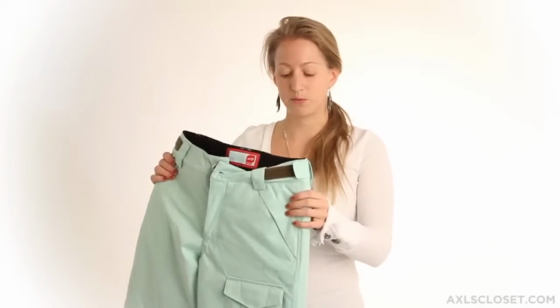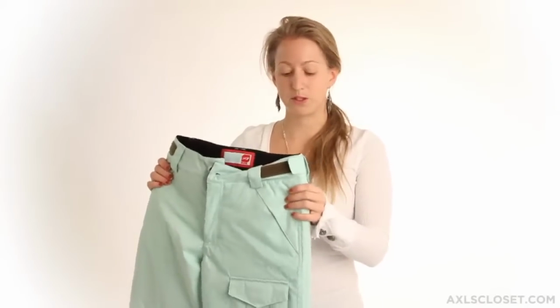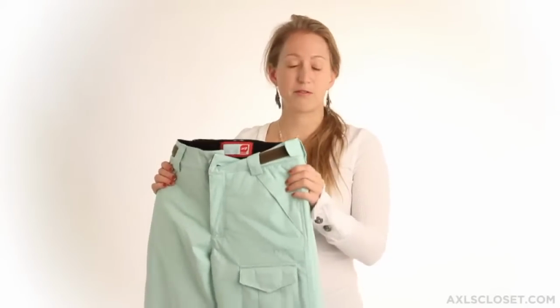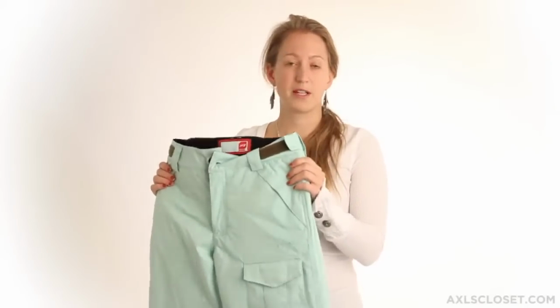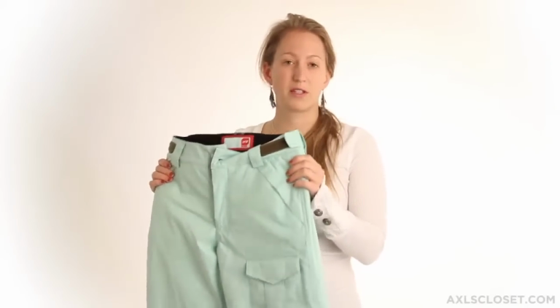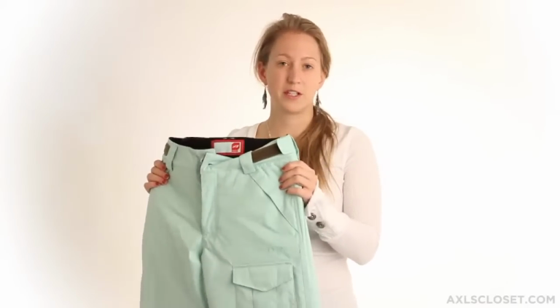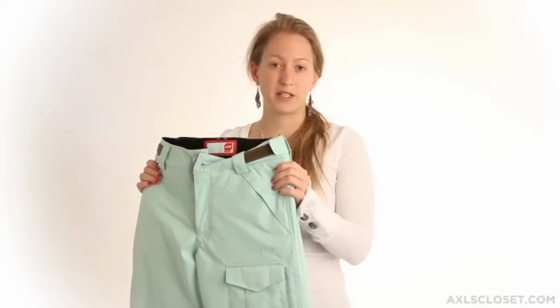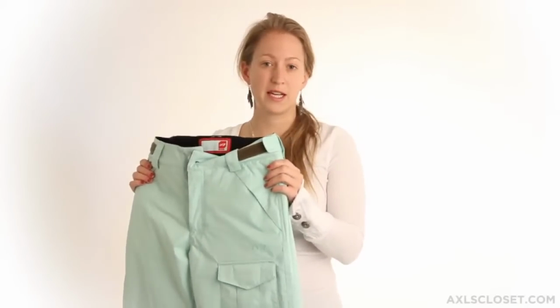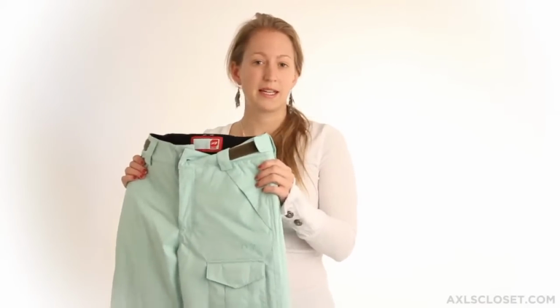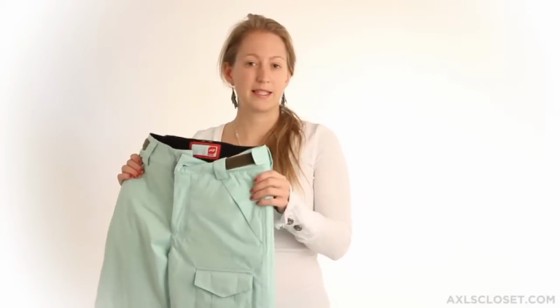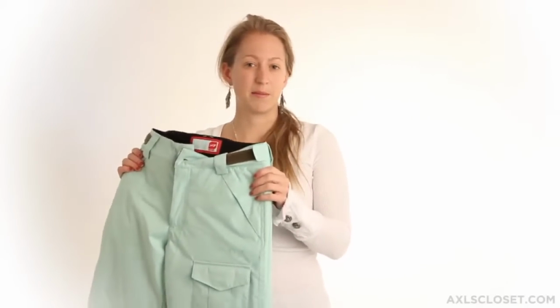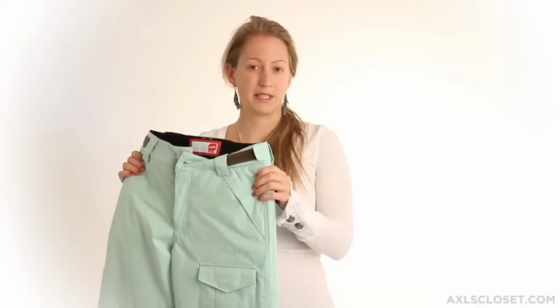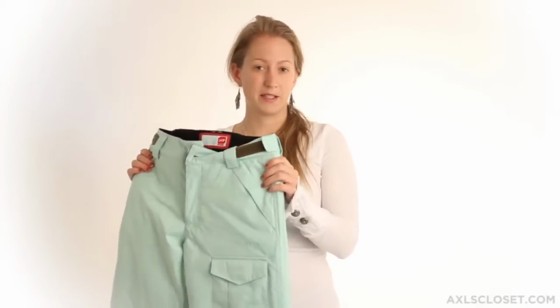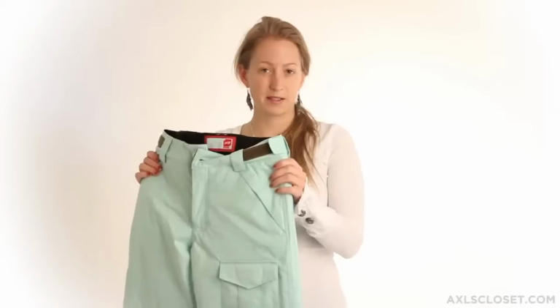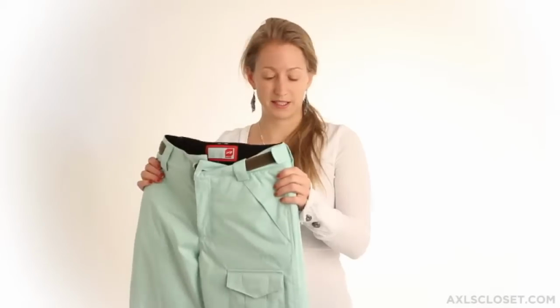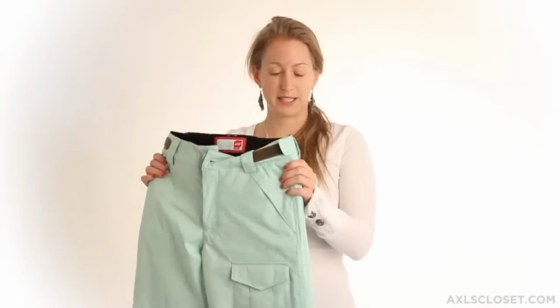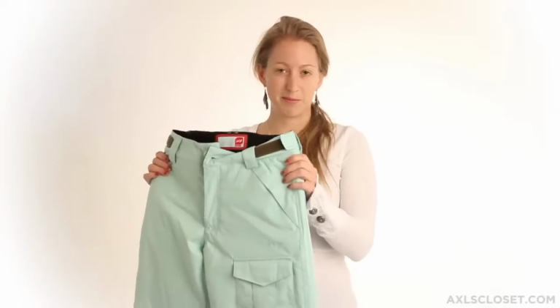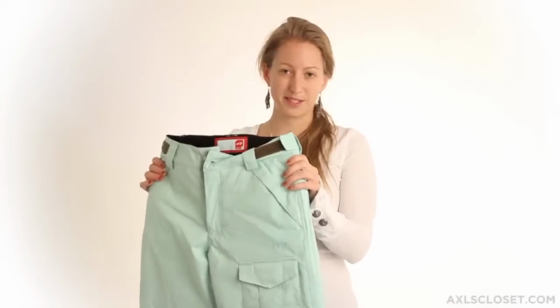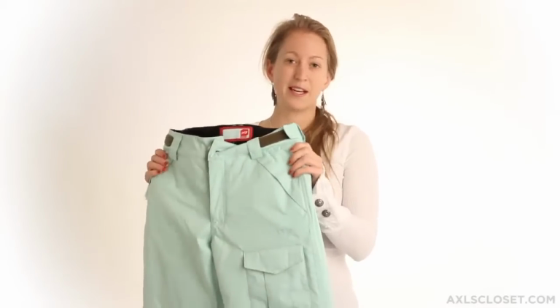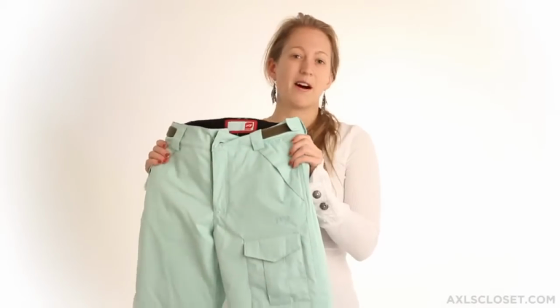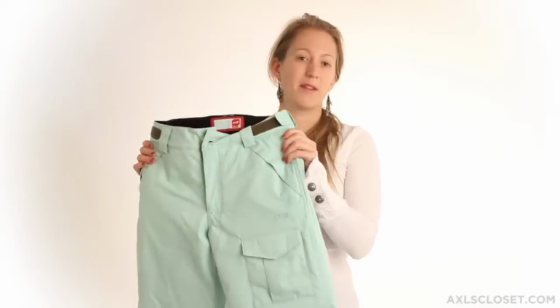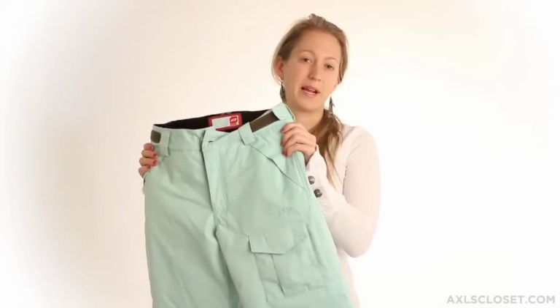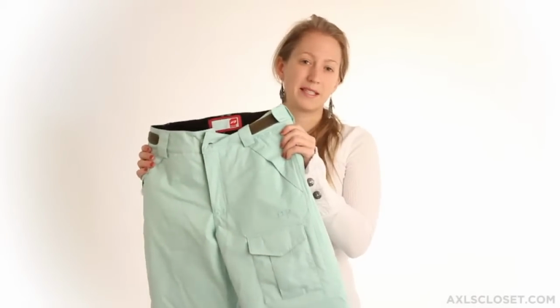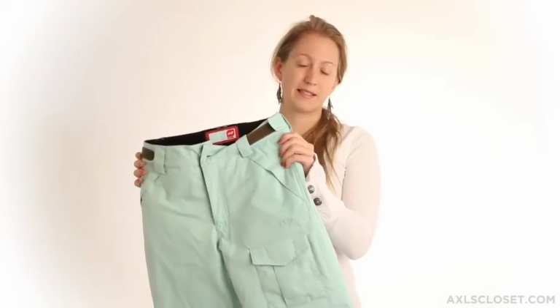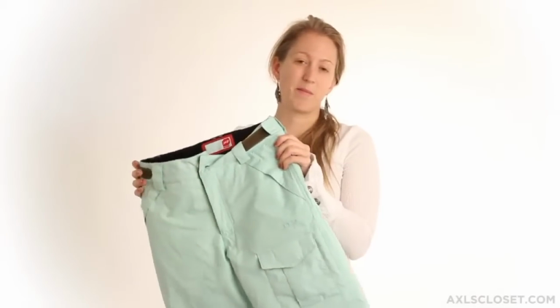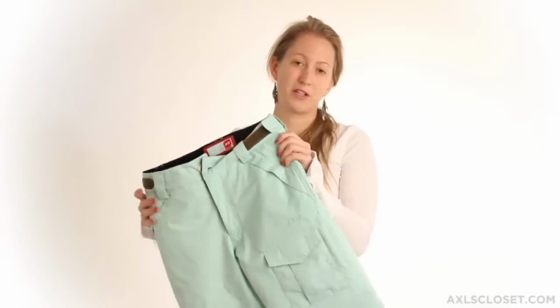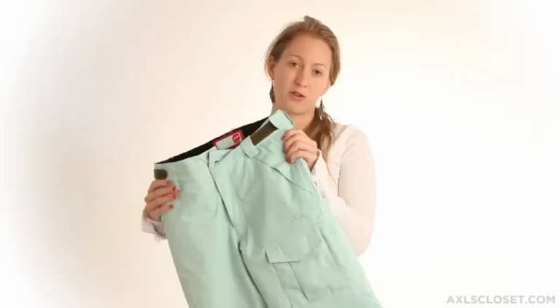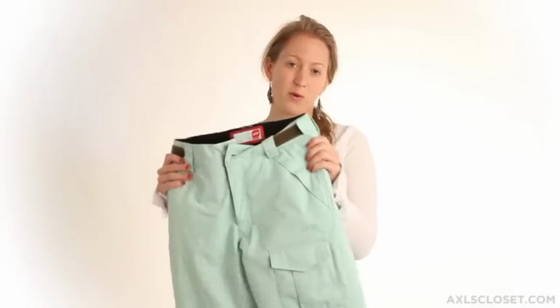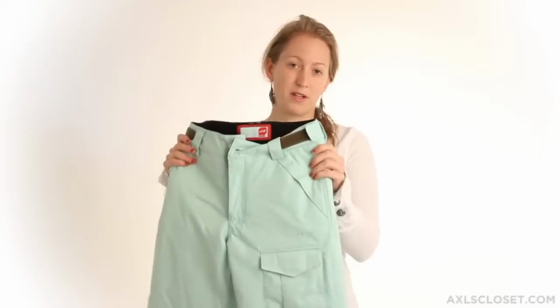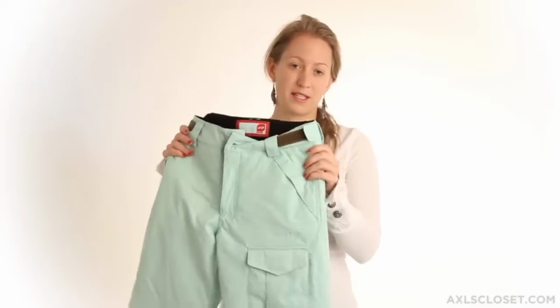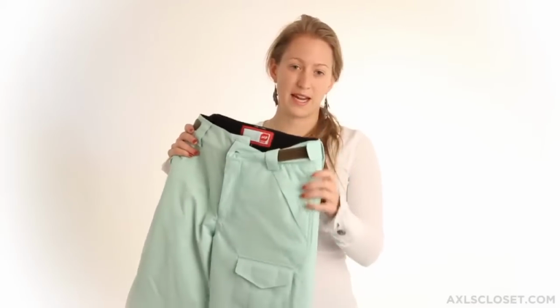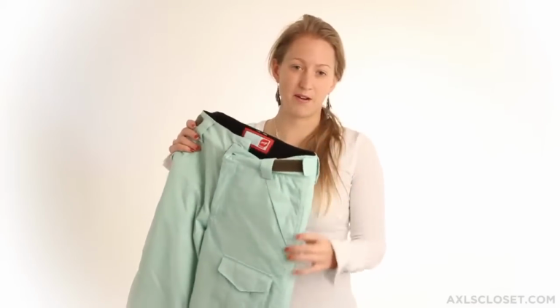You'll also find strategically sealed seams on the pant, making sure the water stays out.